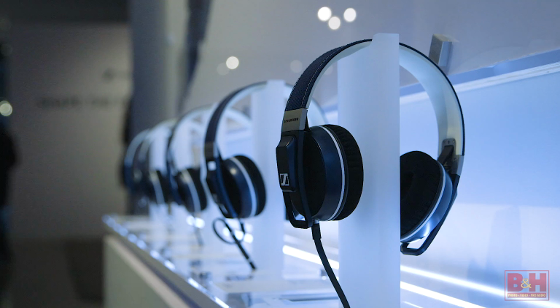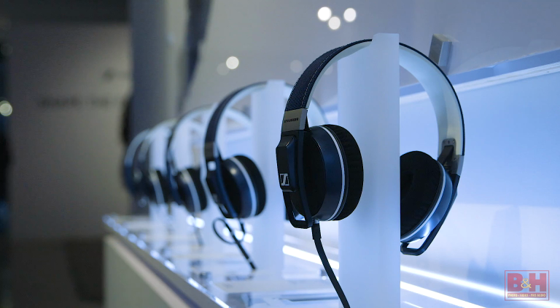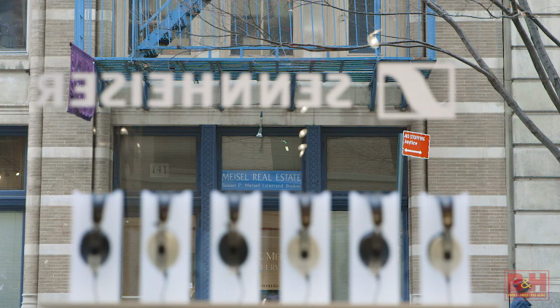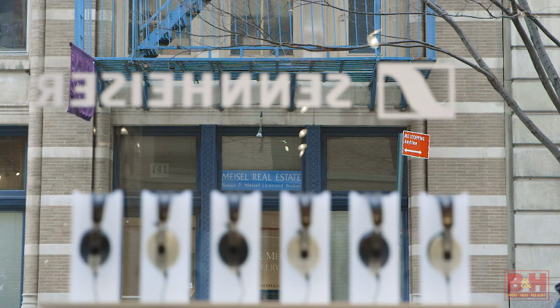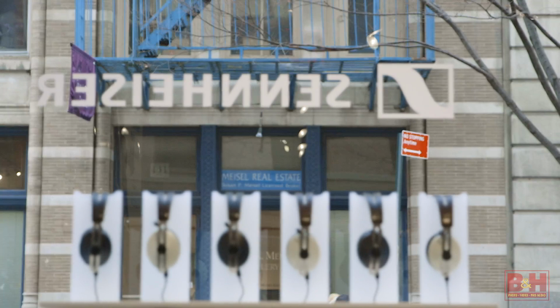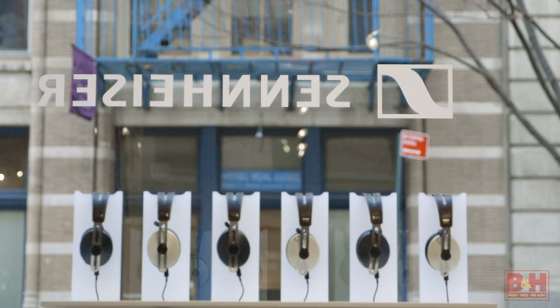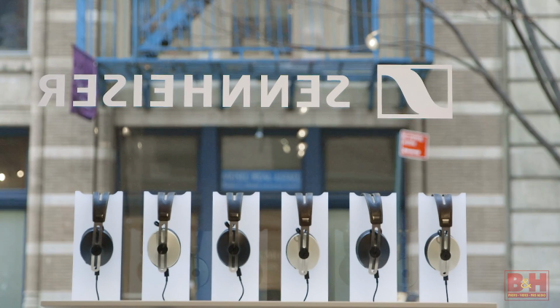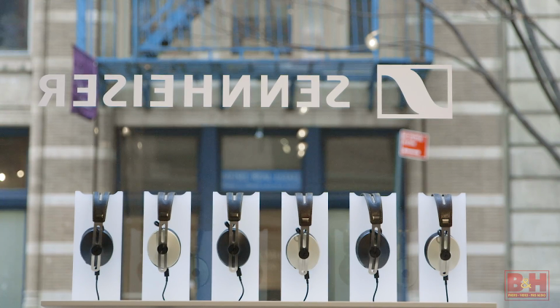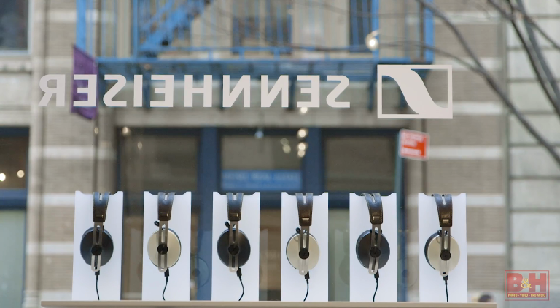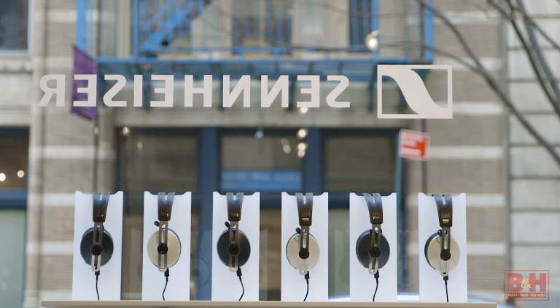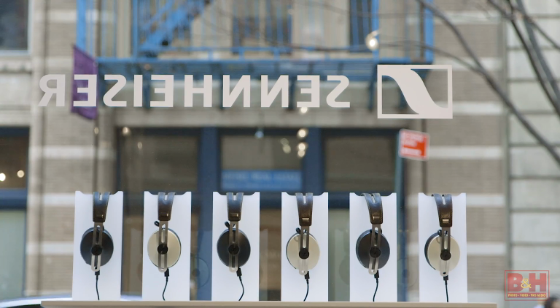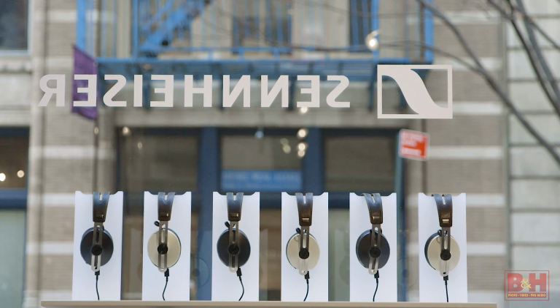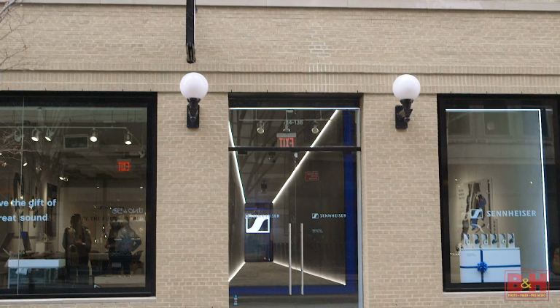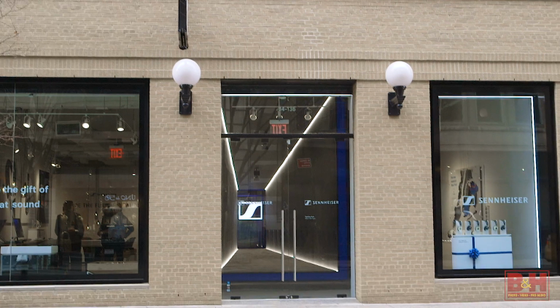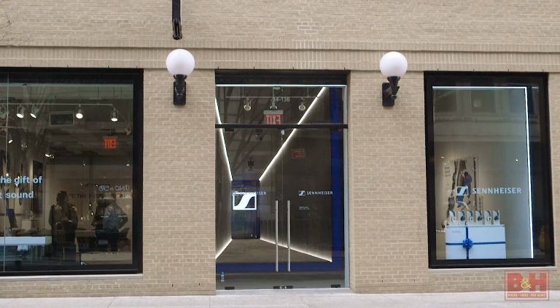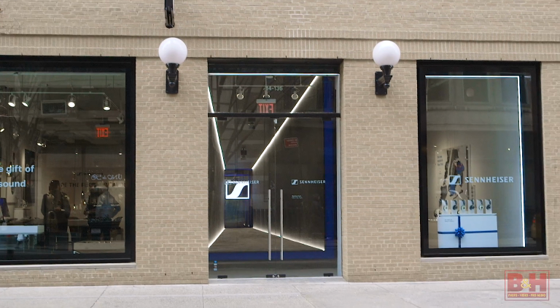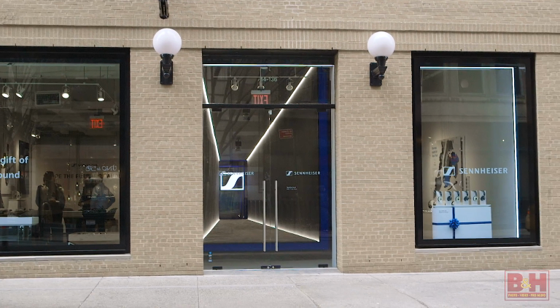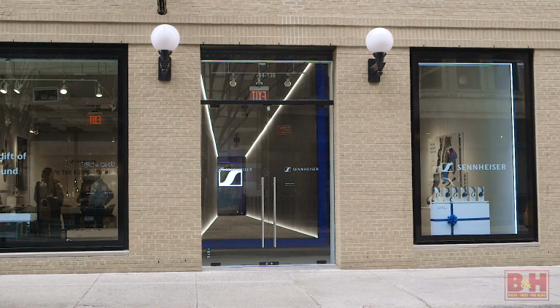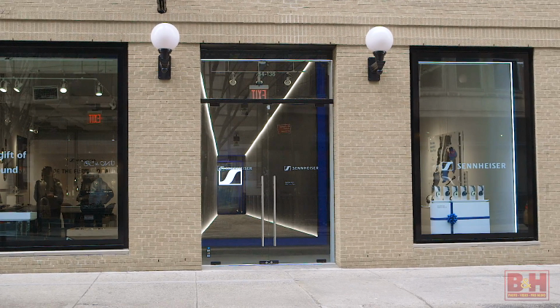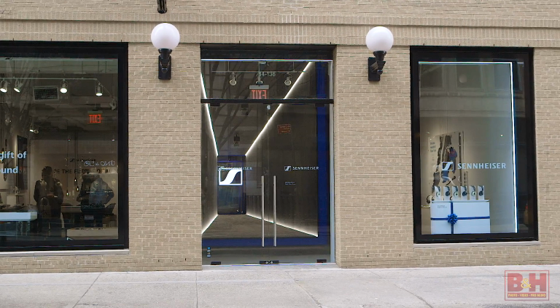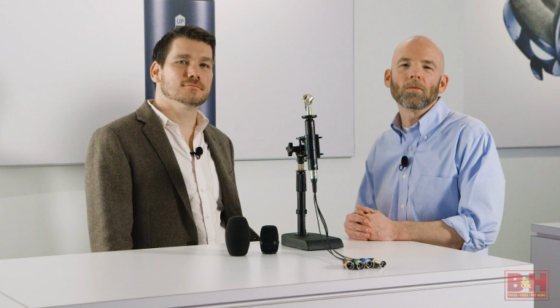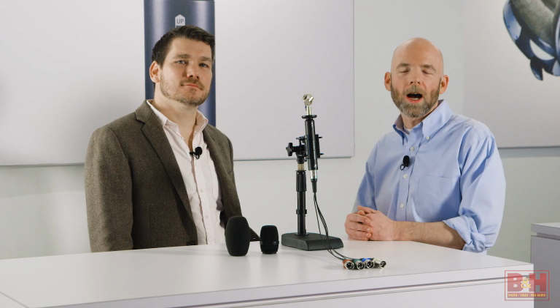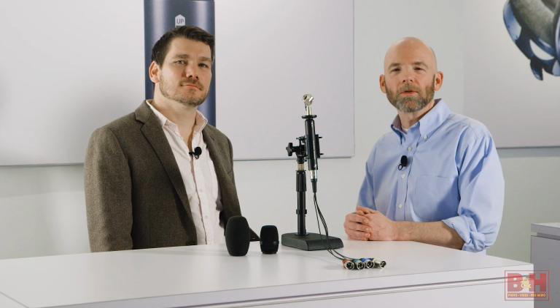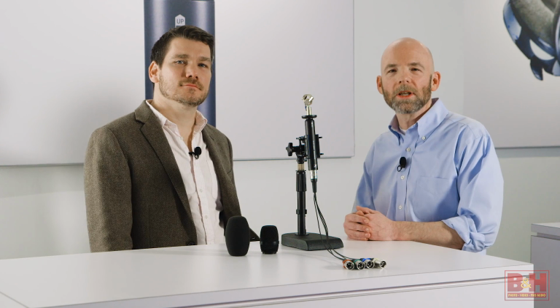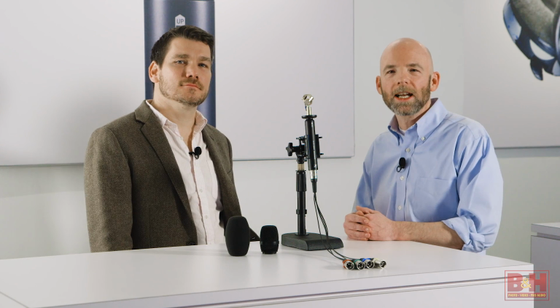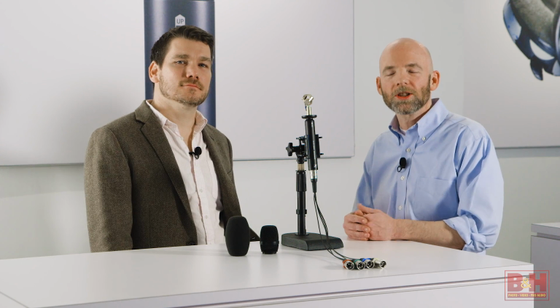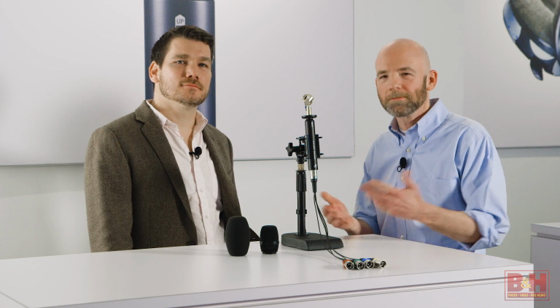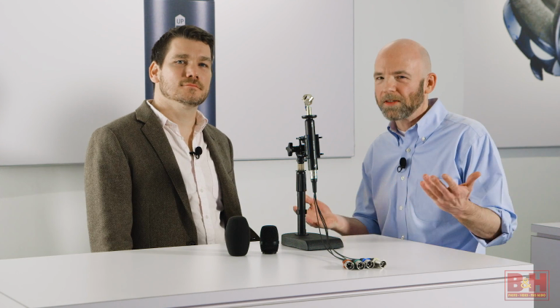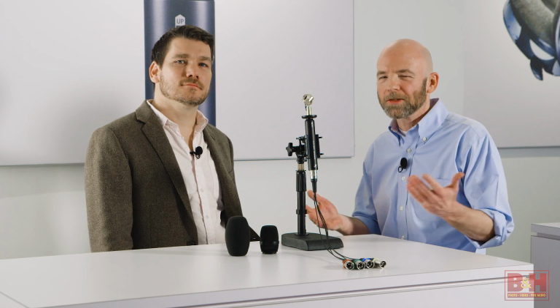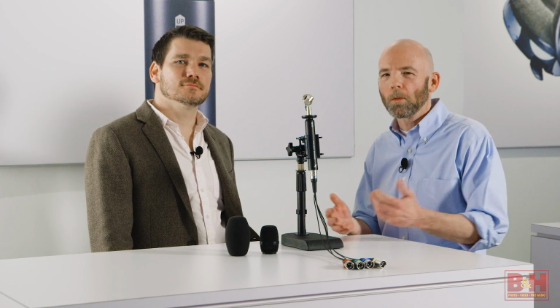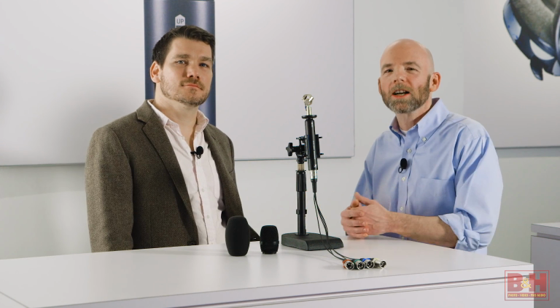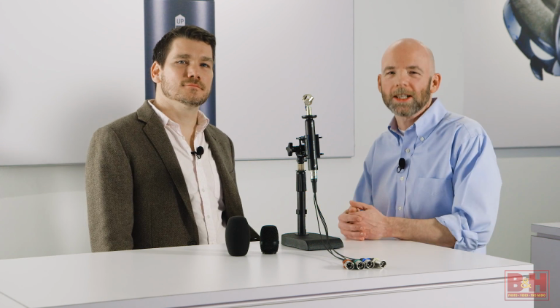All right, so from the Sennheiser Pop-Up Store in New York City, I'm Rob from B&H, and thanks for watching.